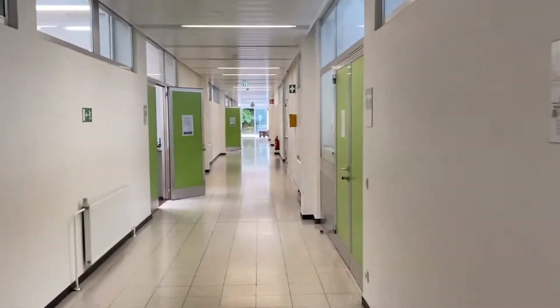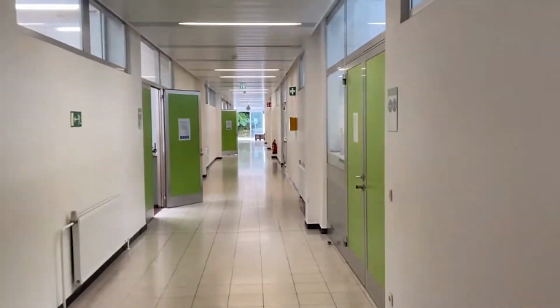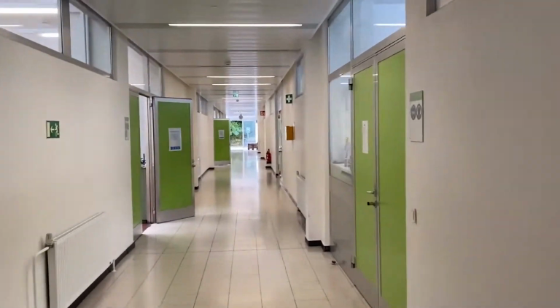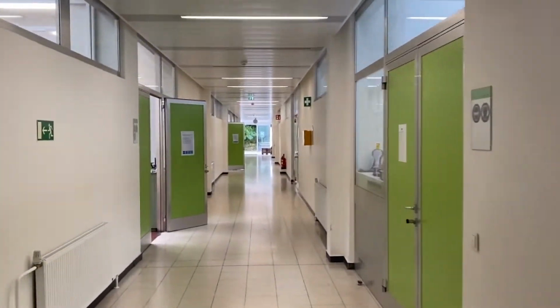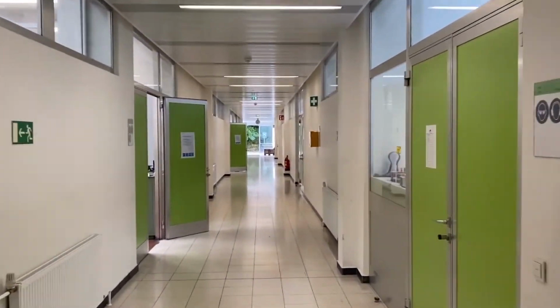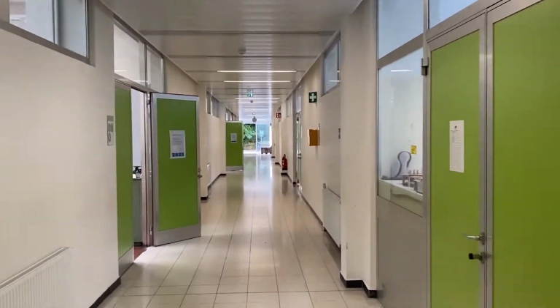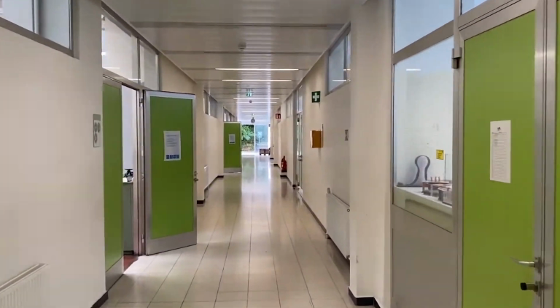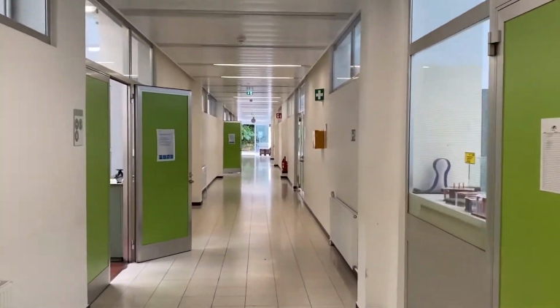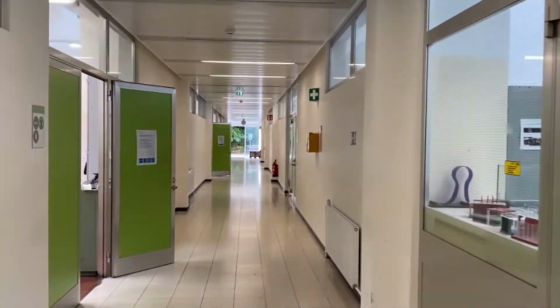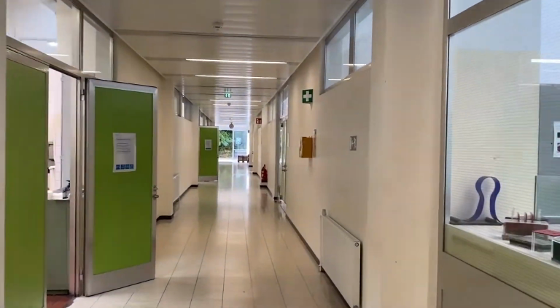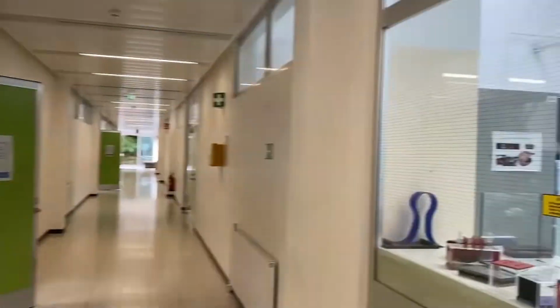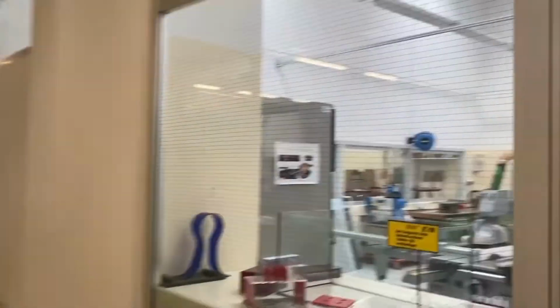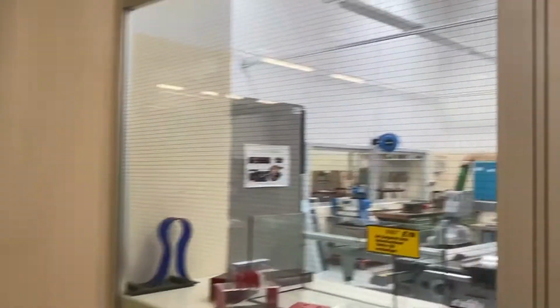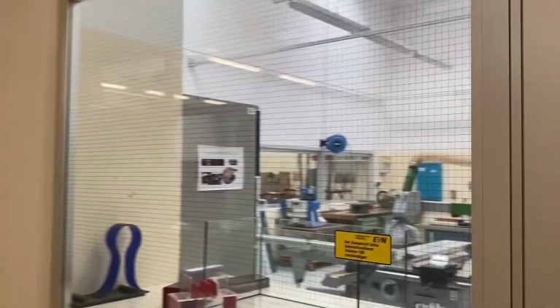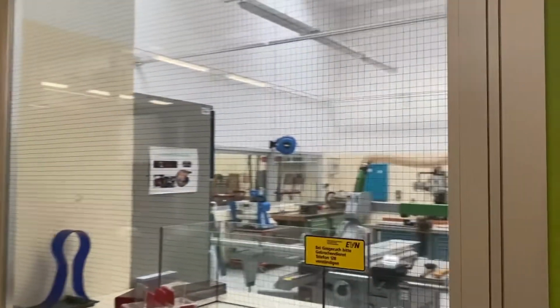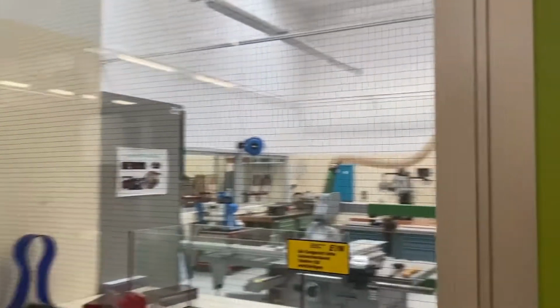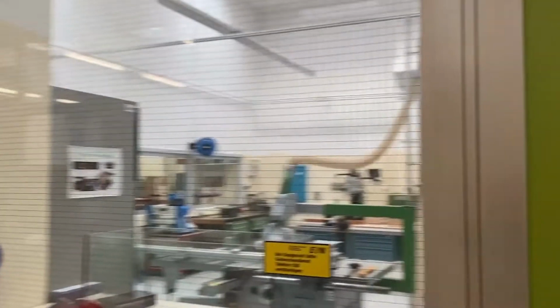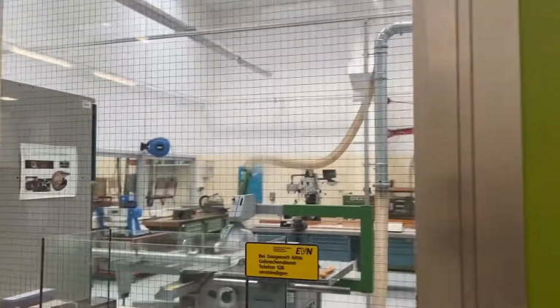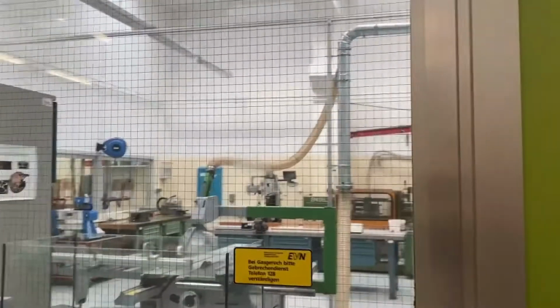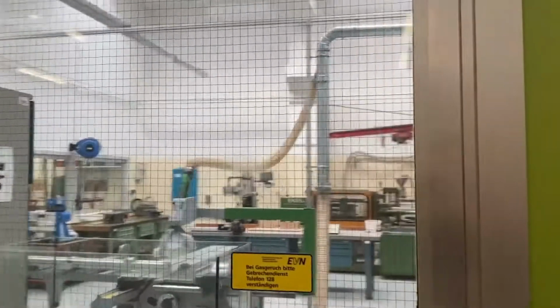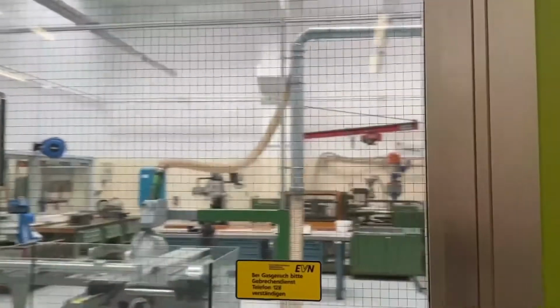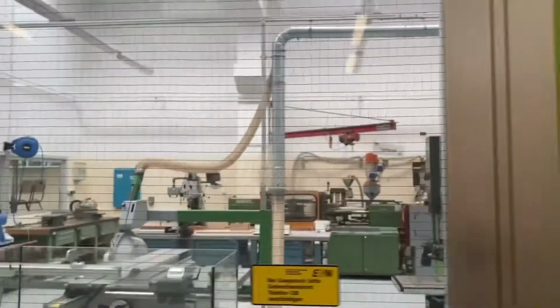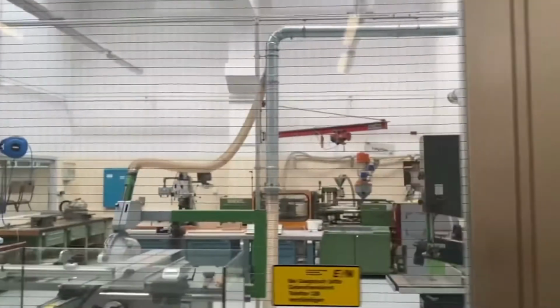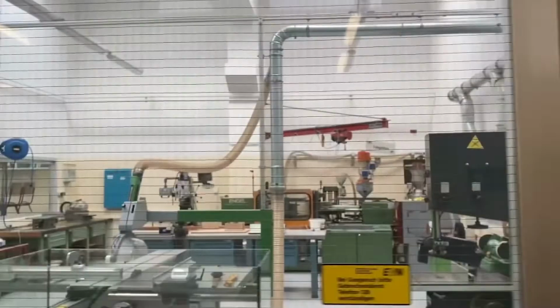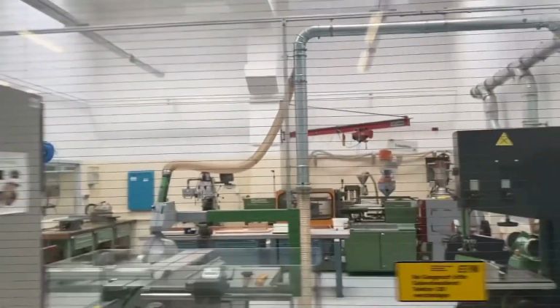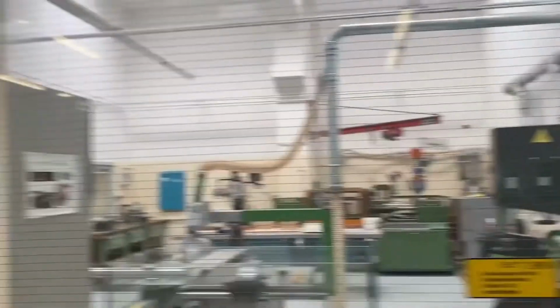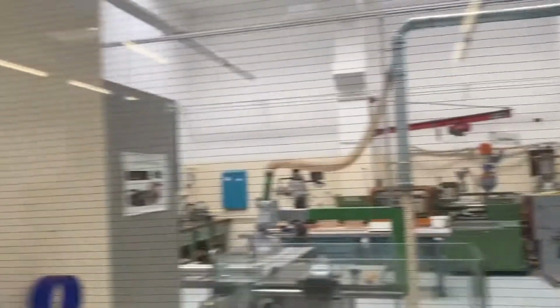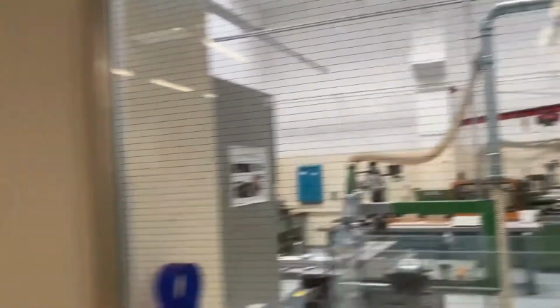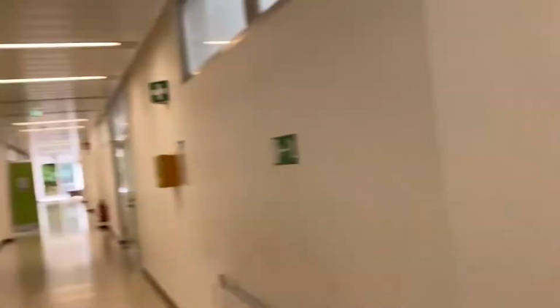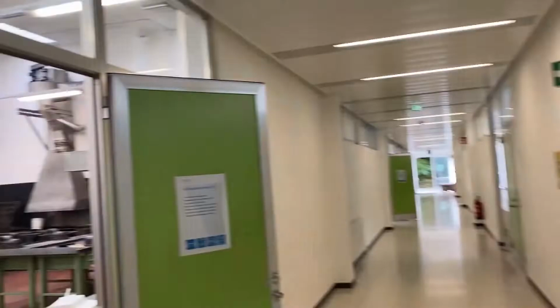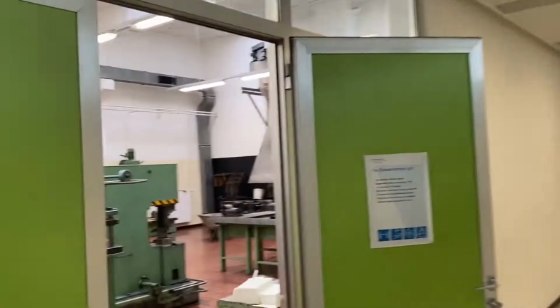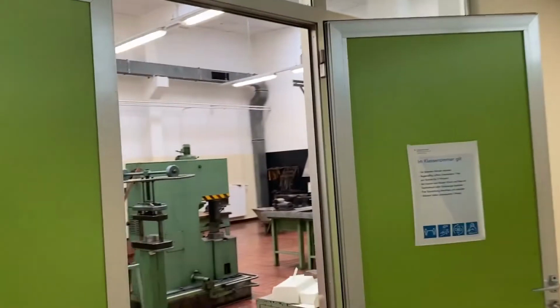Hello and welcome to our tour through the workshop of the electrical engineering department of the Hartdell St. Költen.